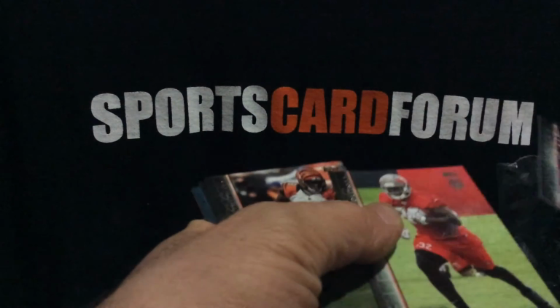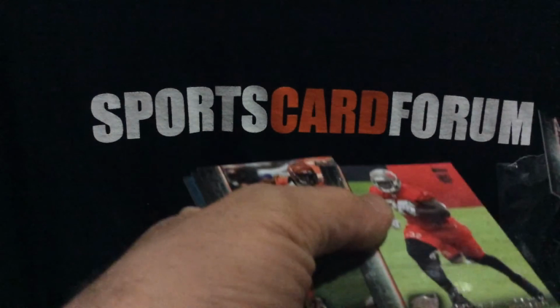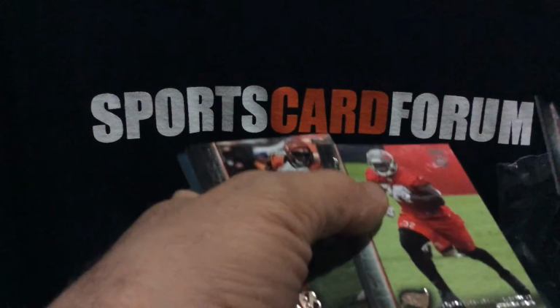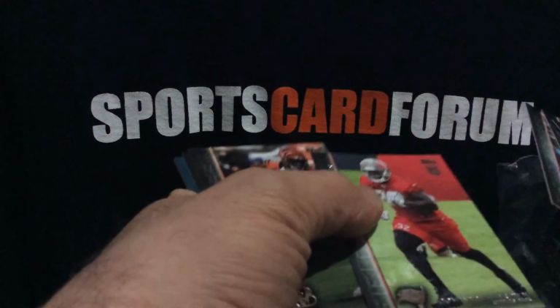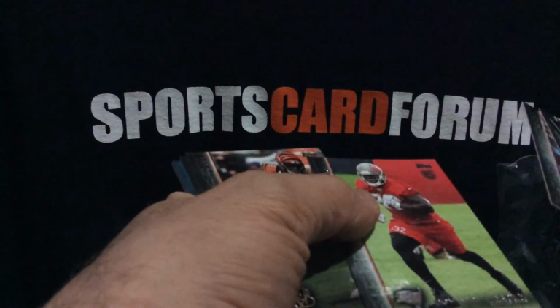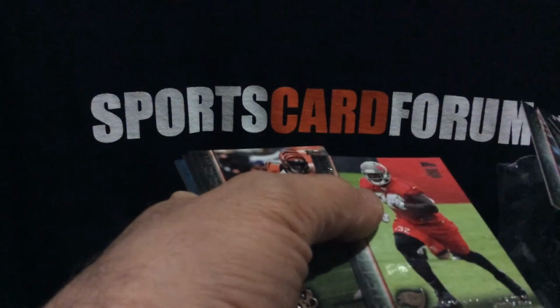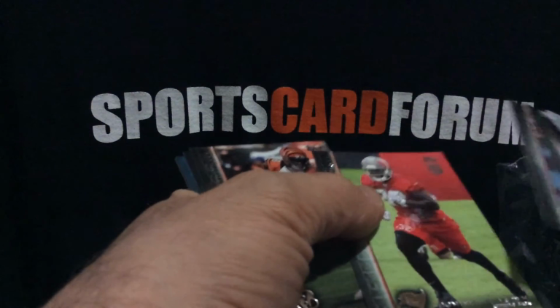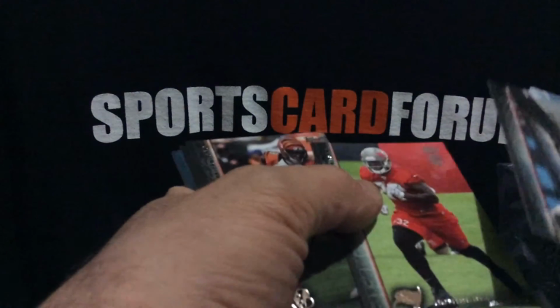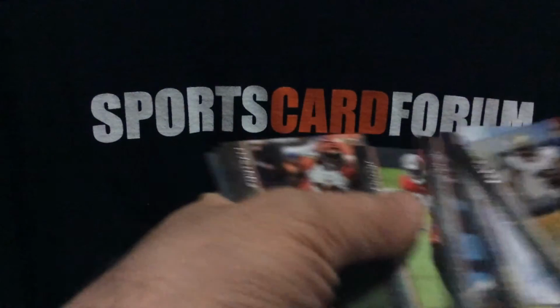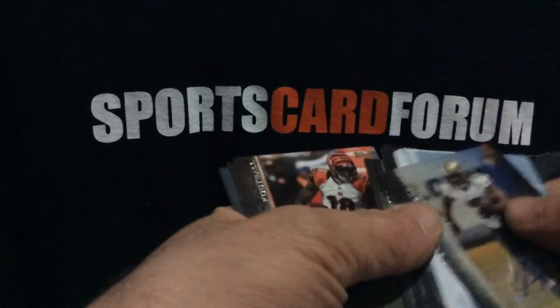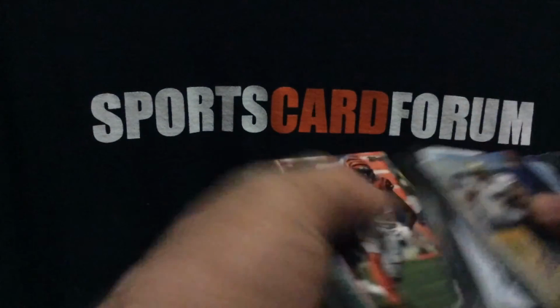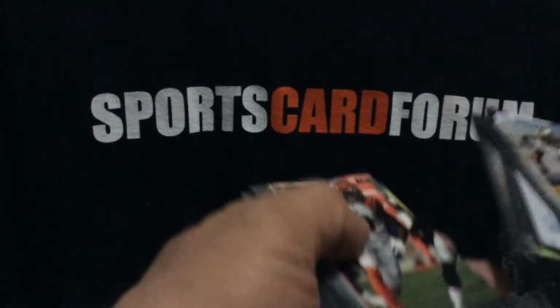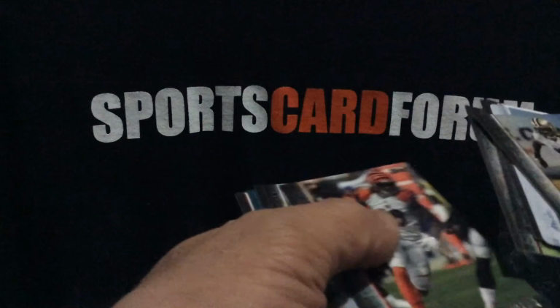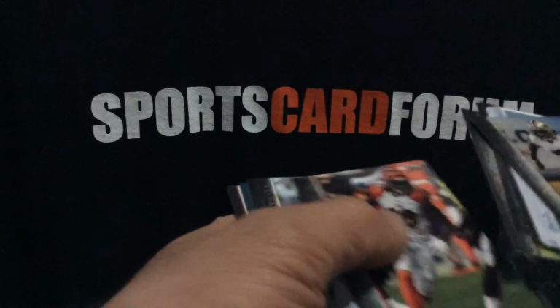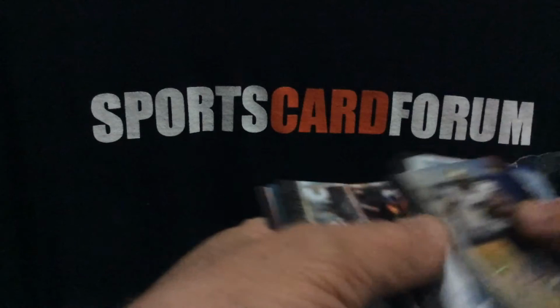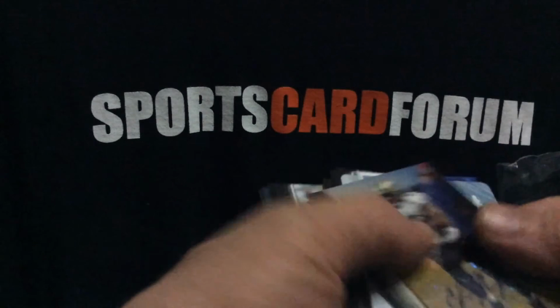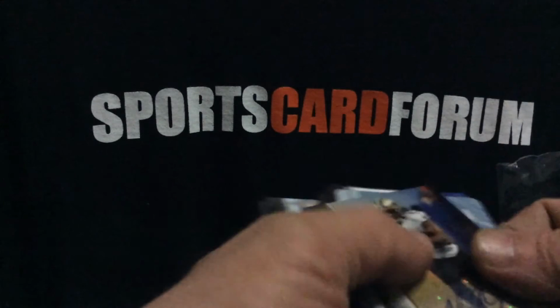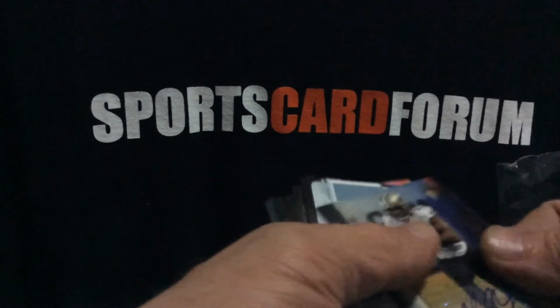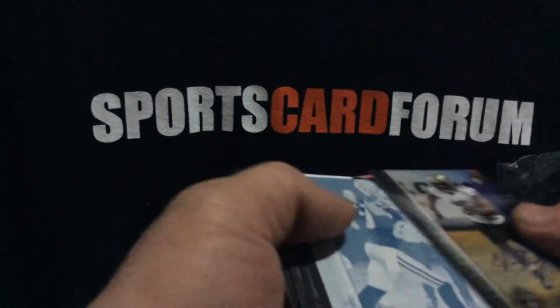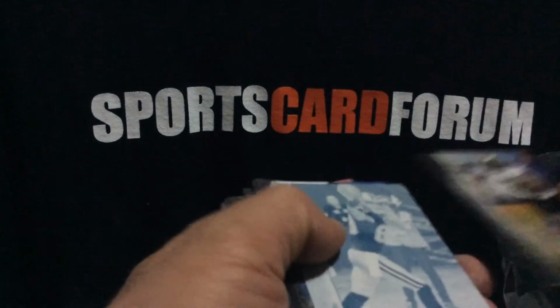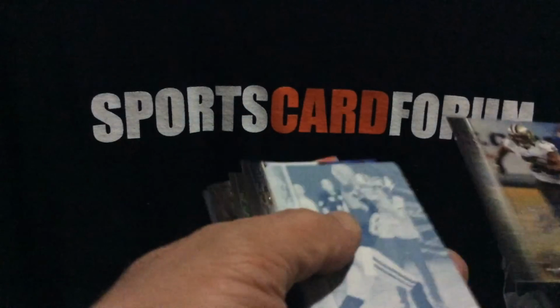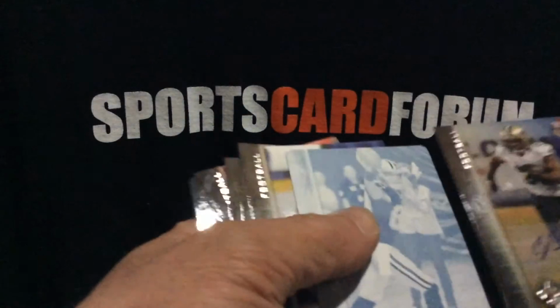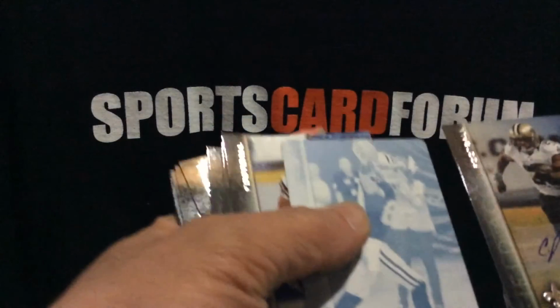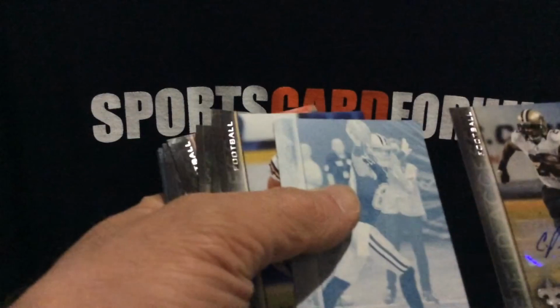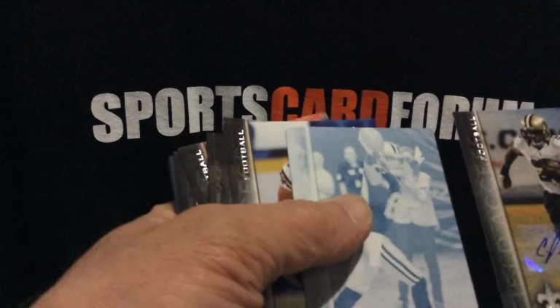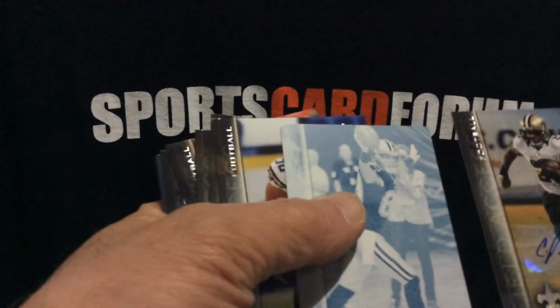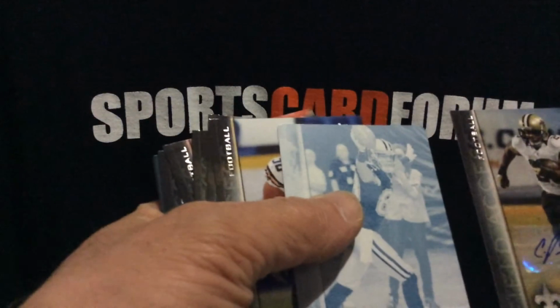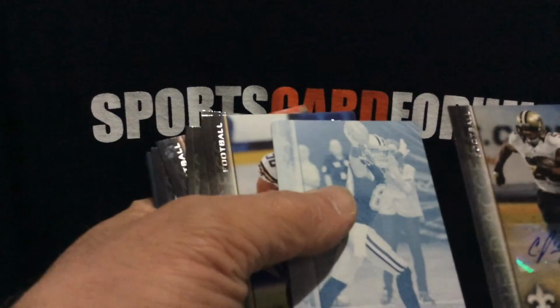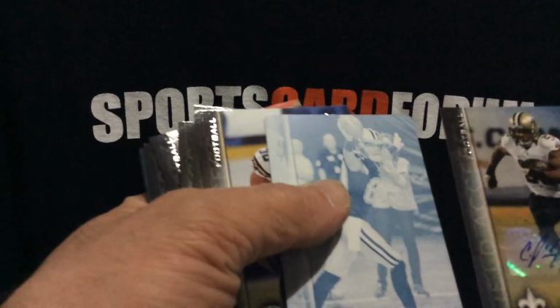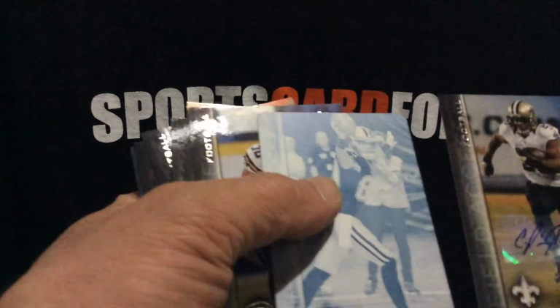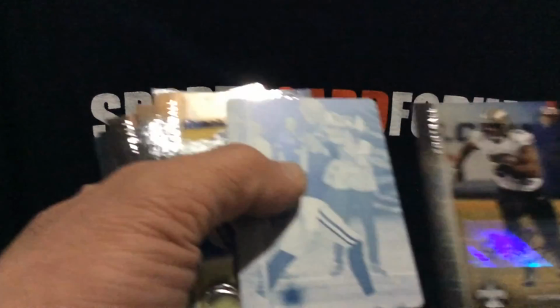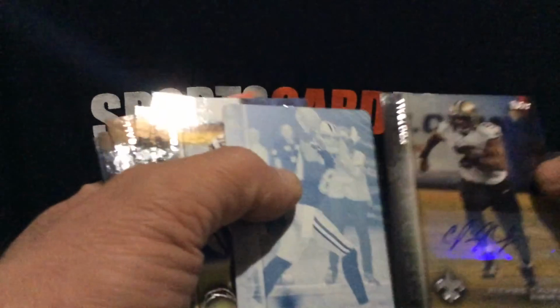The last card is Dominic Brown rookie. So pretty nice pack with a printing plate and the Pierre Thomas auto.